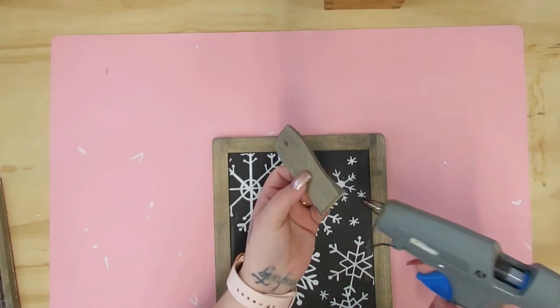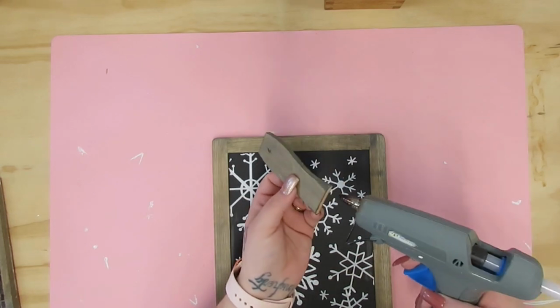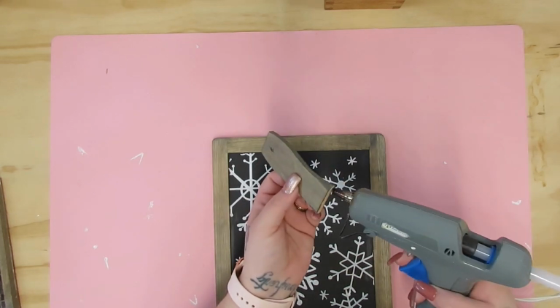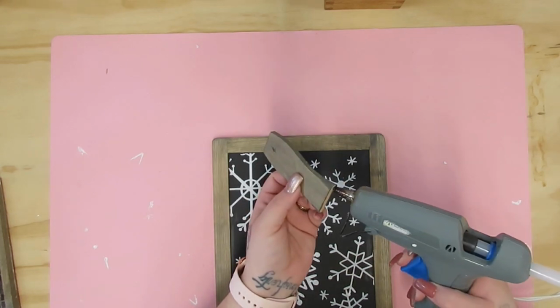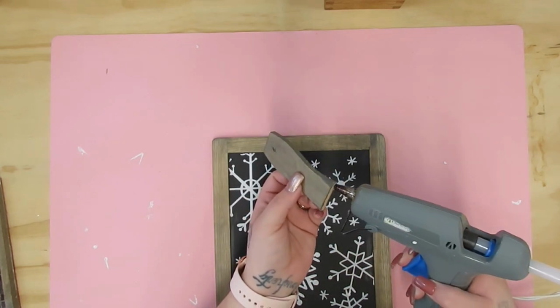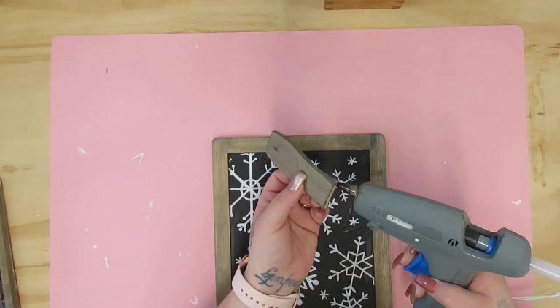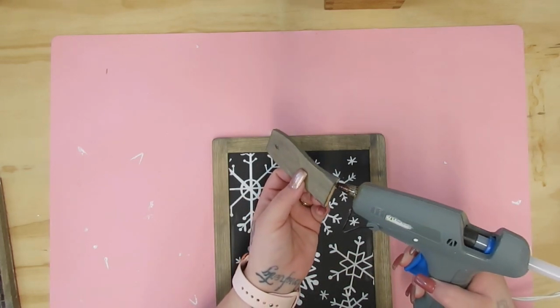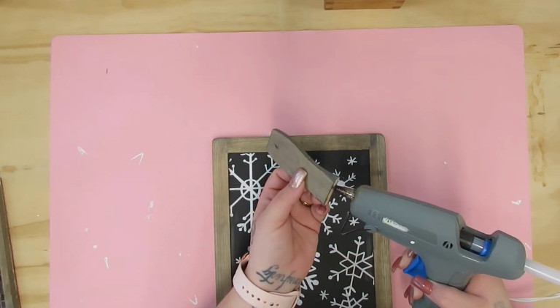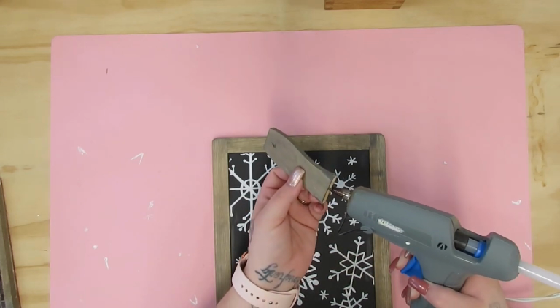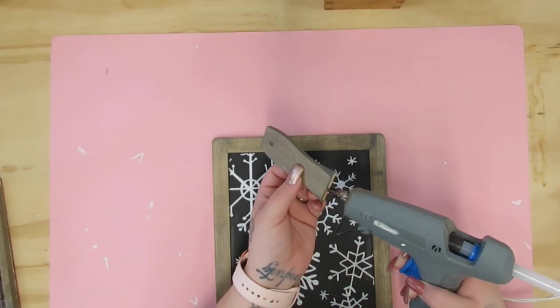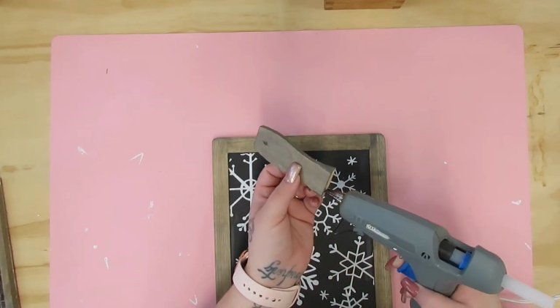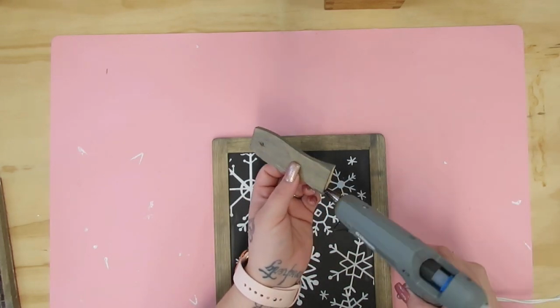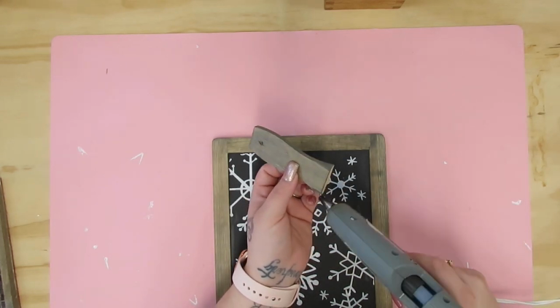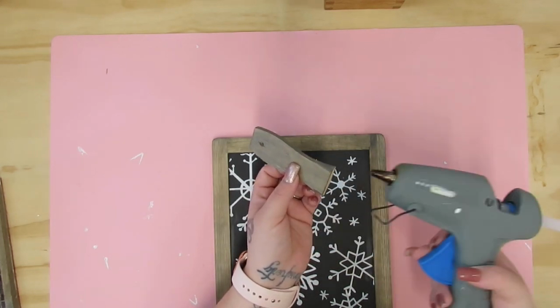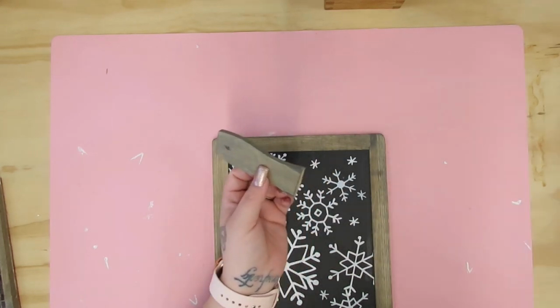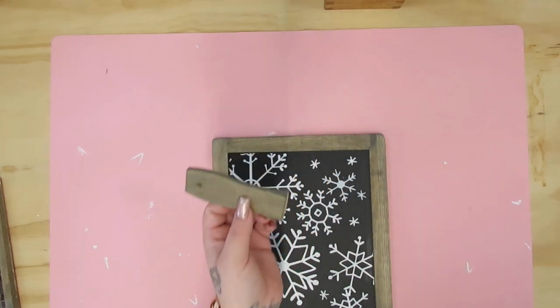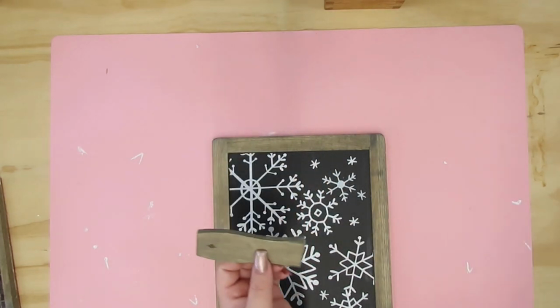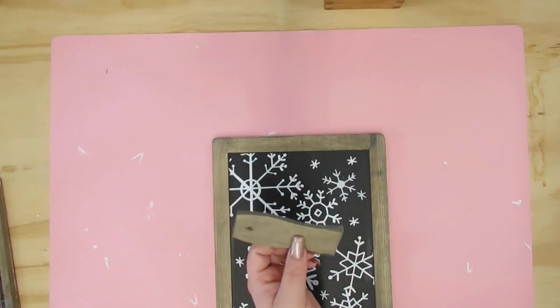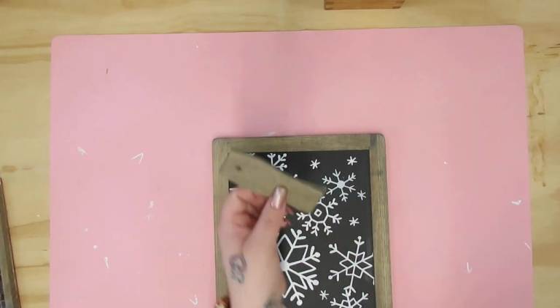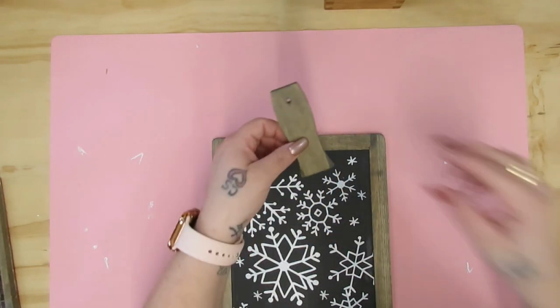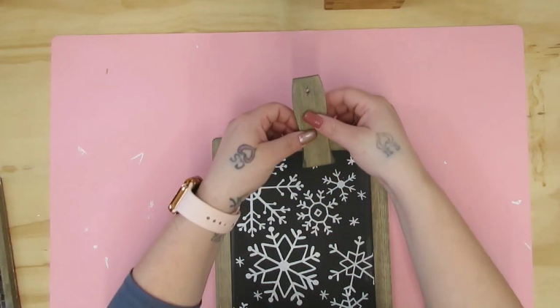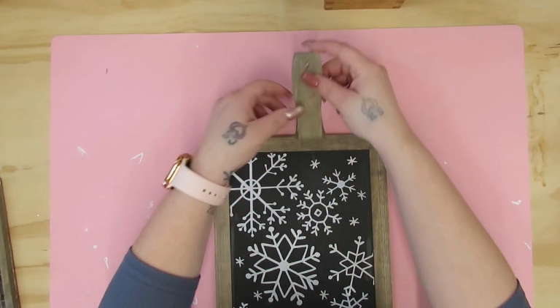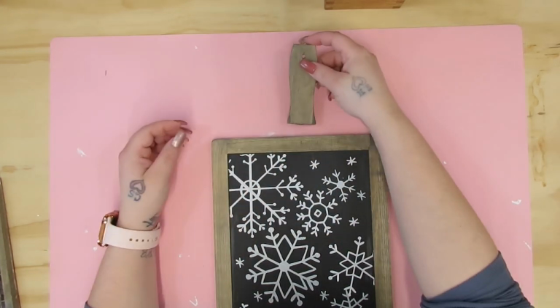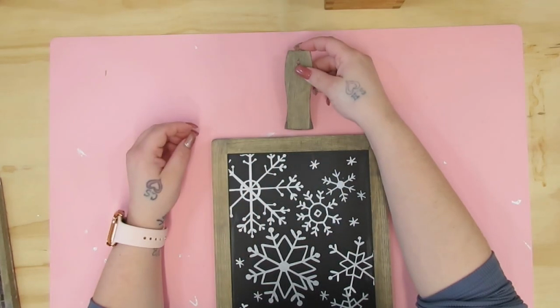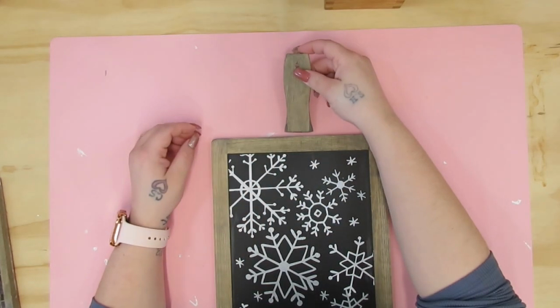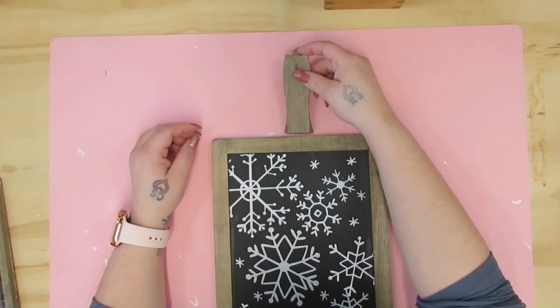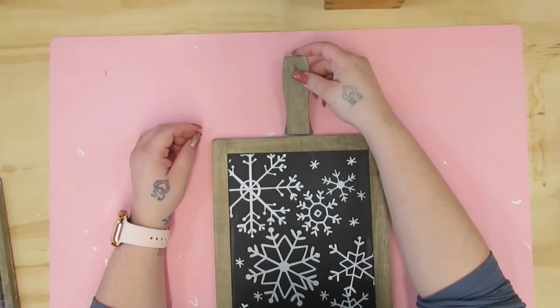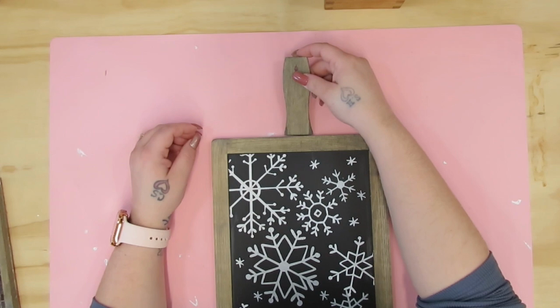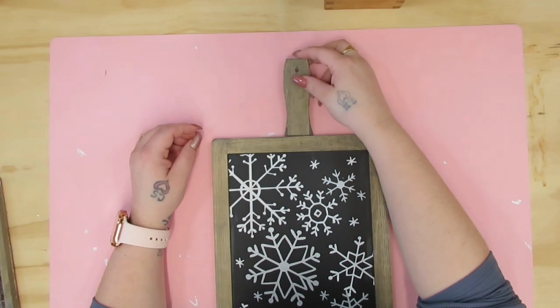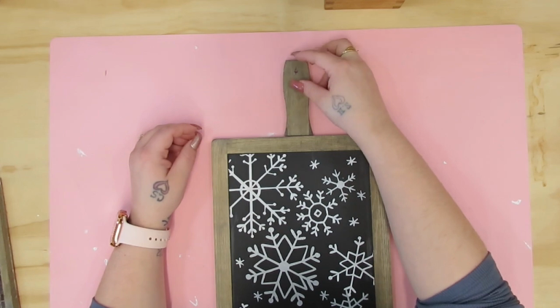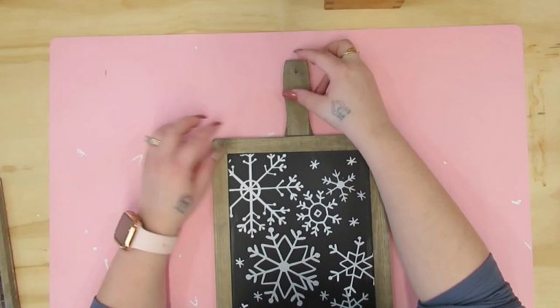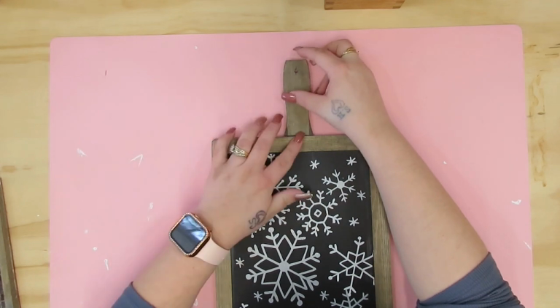Once I was done chalking, I took the little handle and some hot glue and just glued that right down to the top.